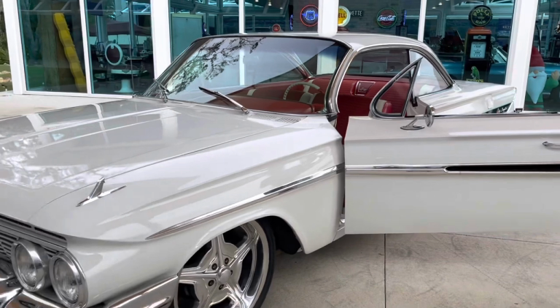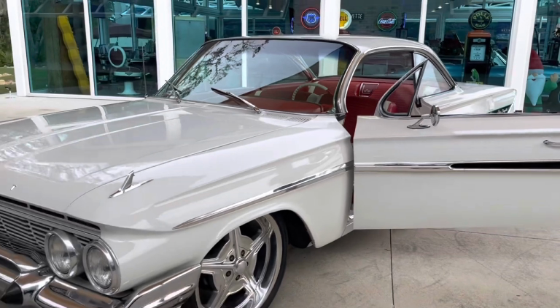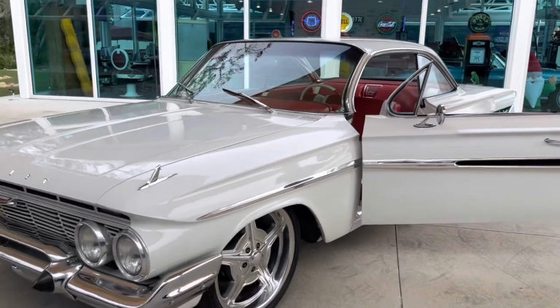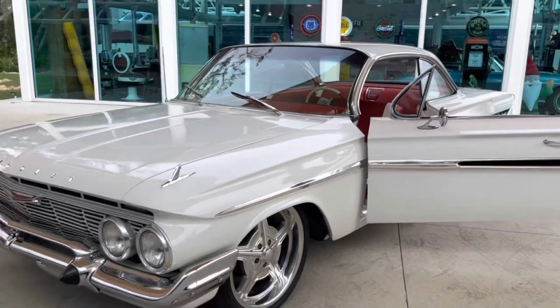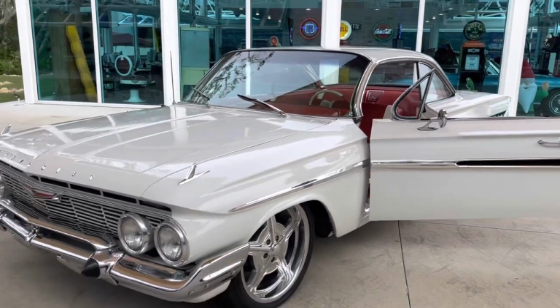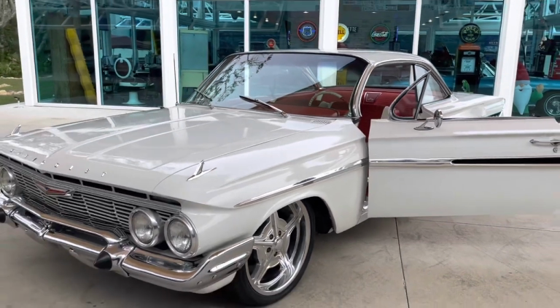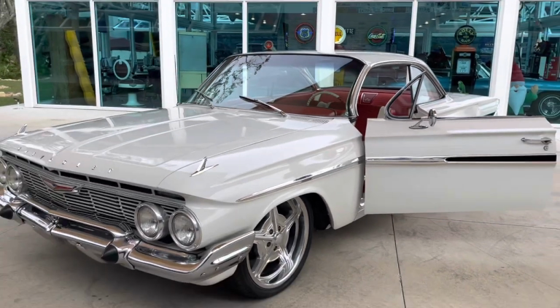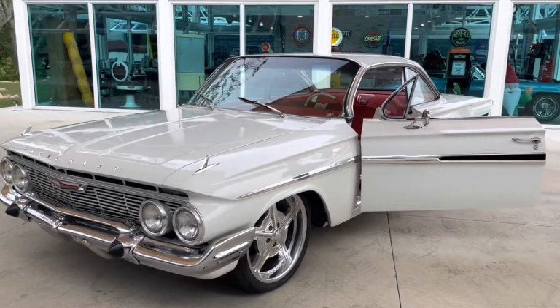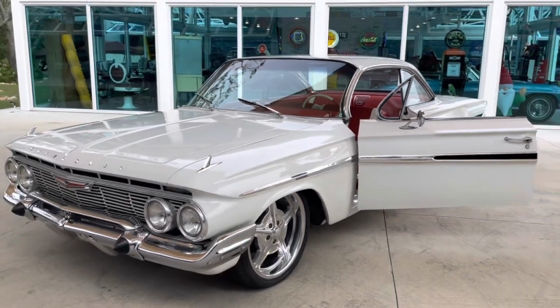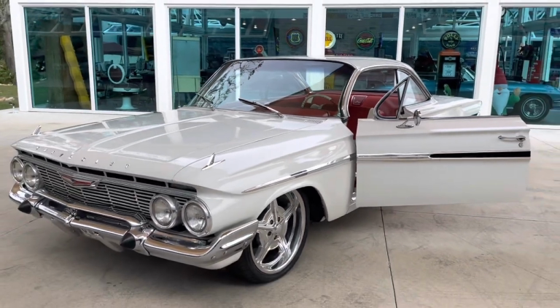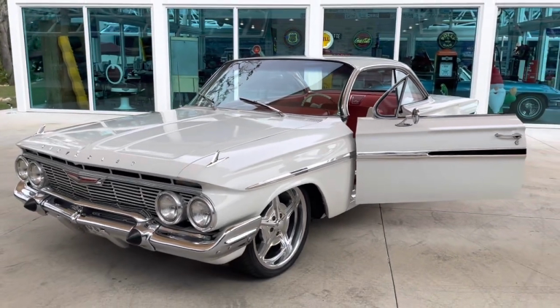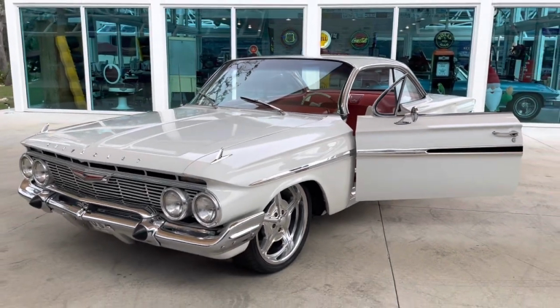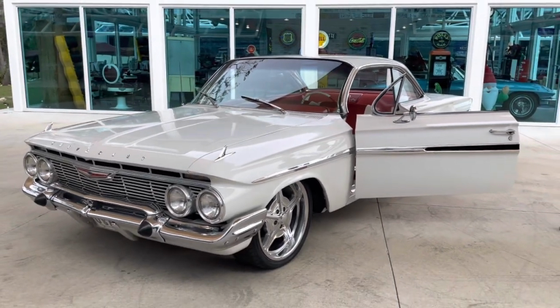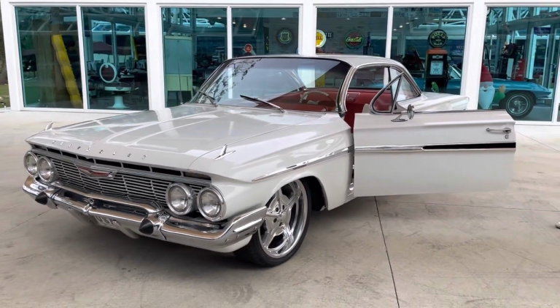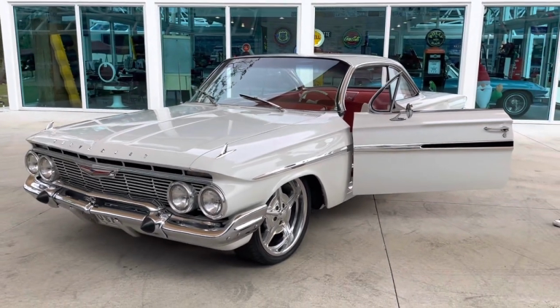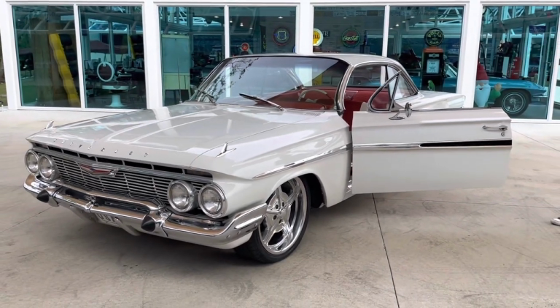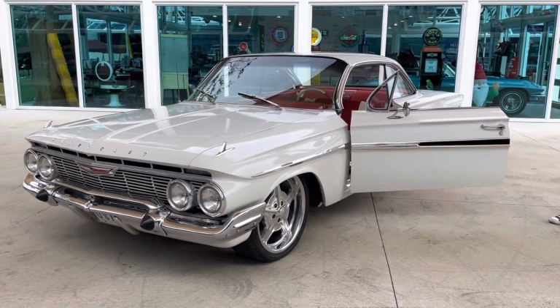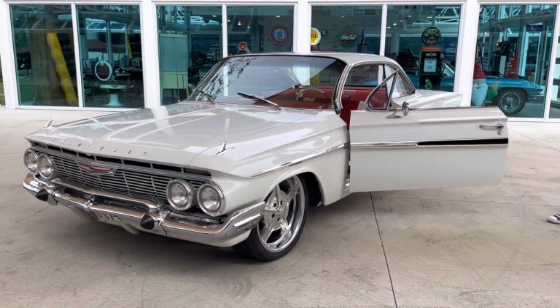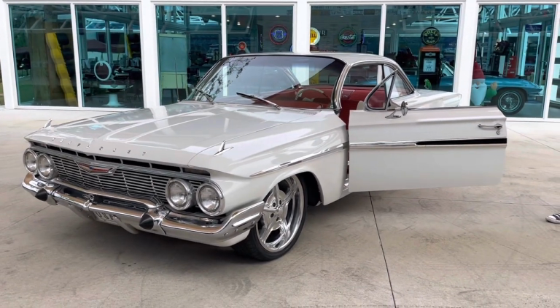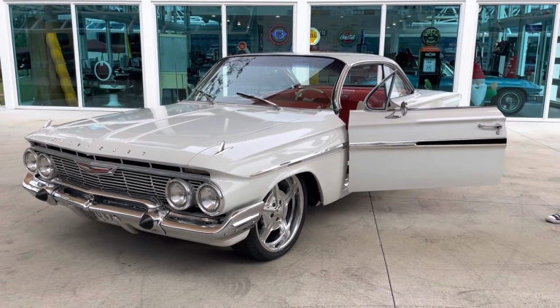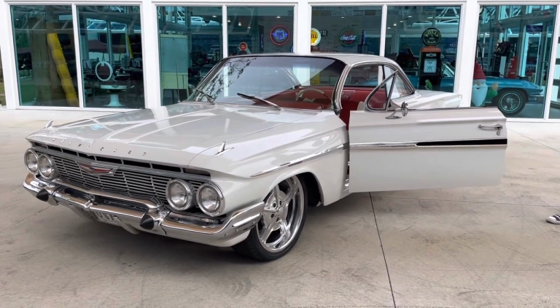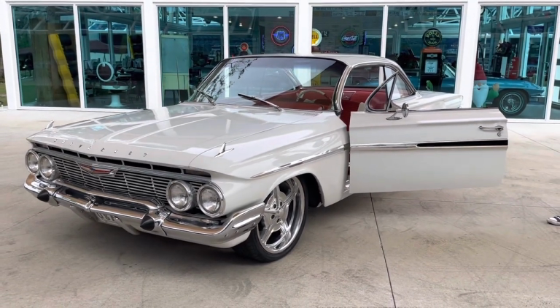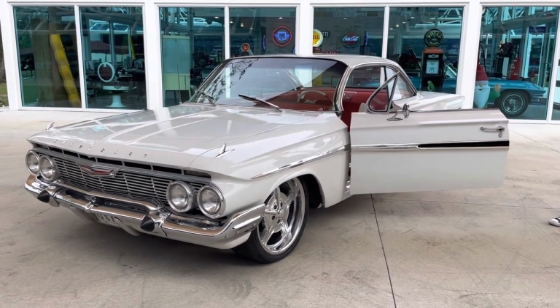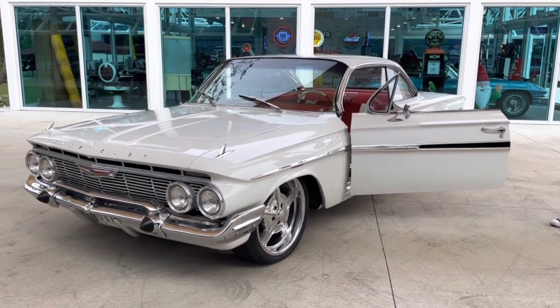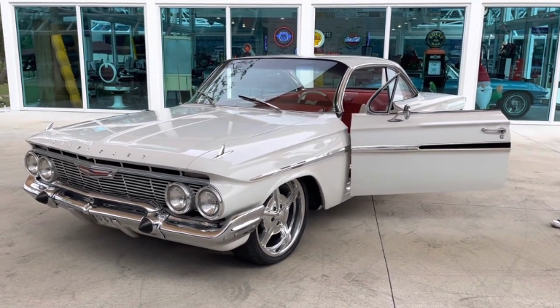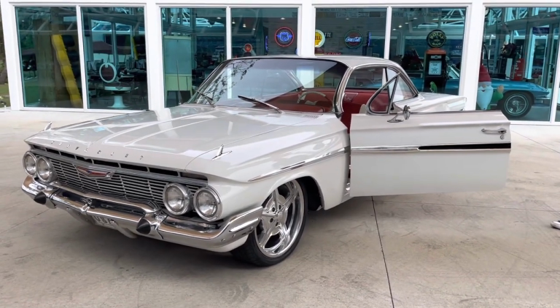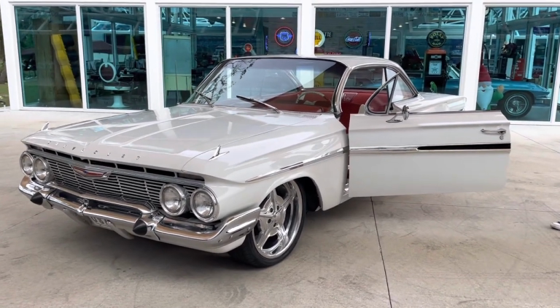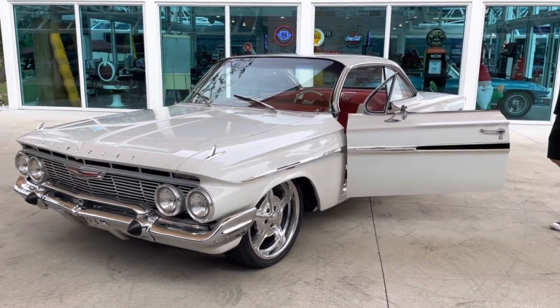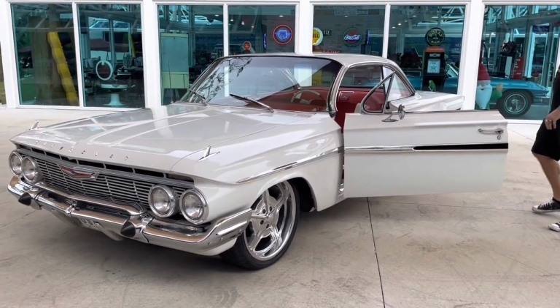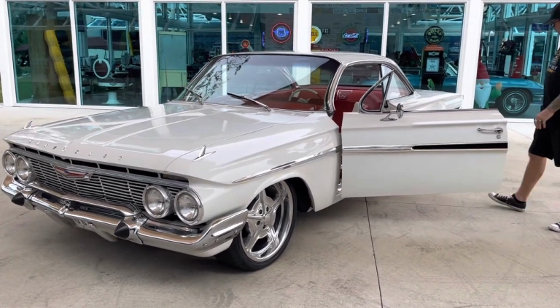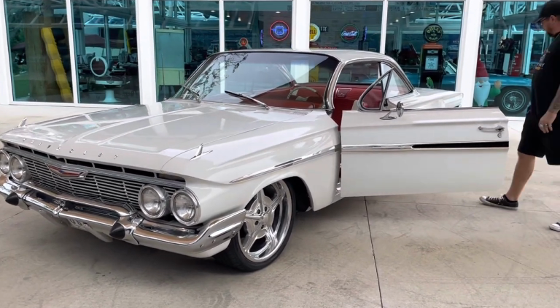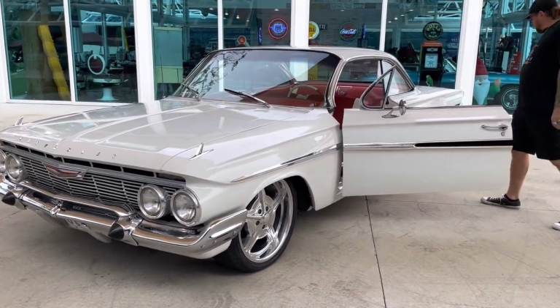This thing is really, really good looking. Alright, we're going to get it started up and take it for a drive.